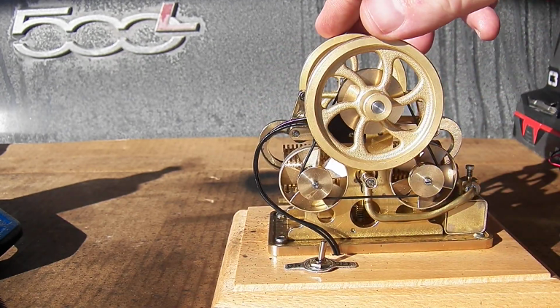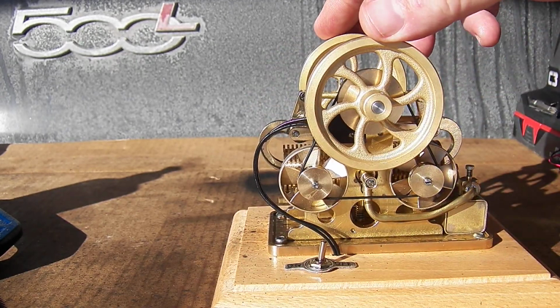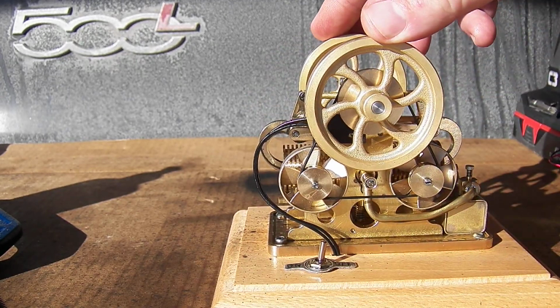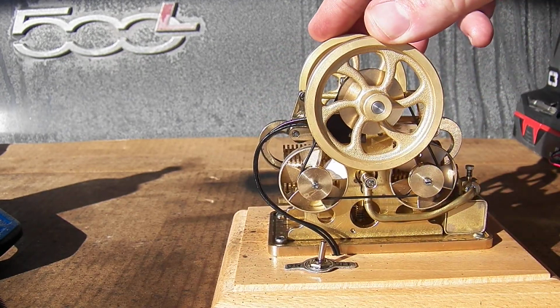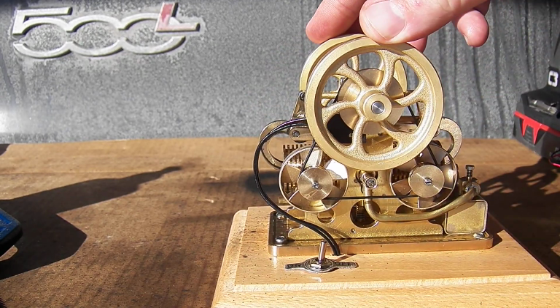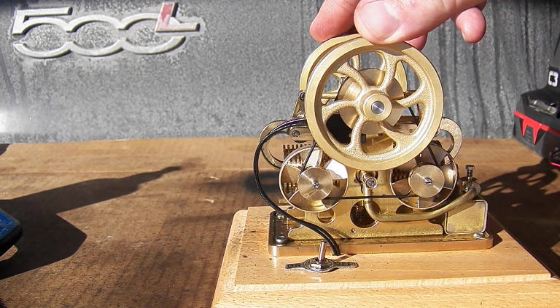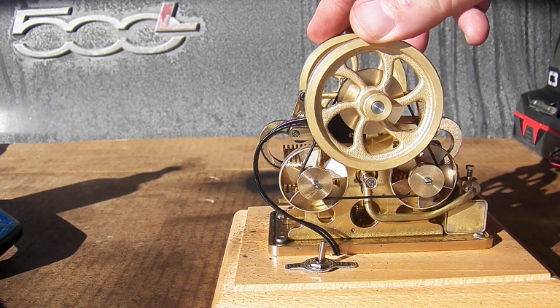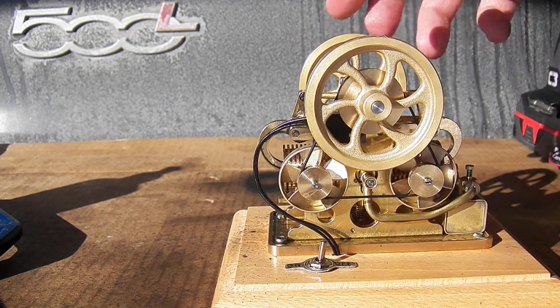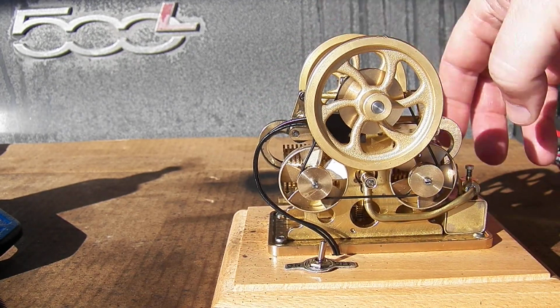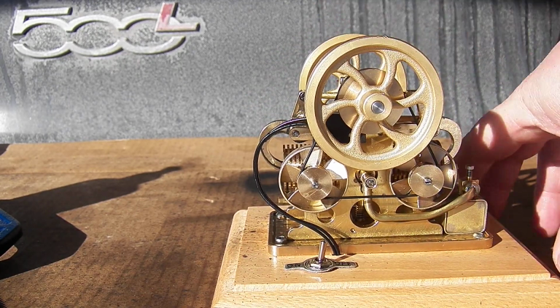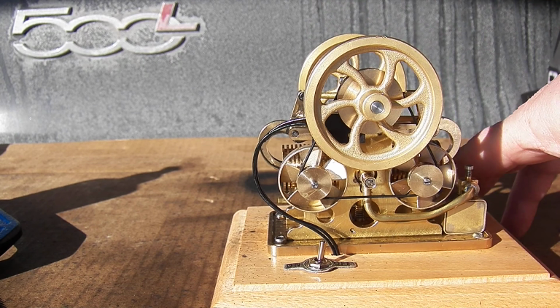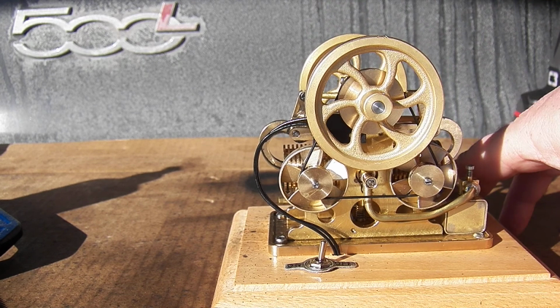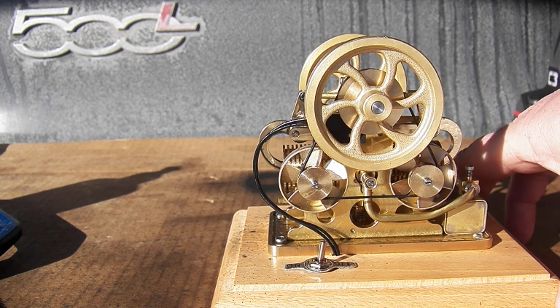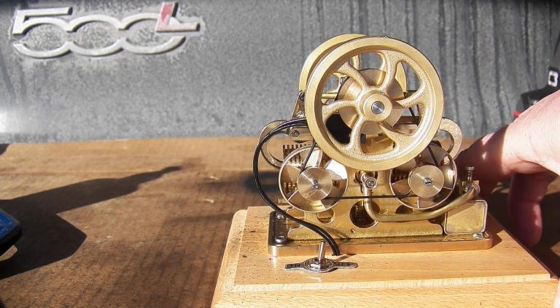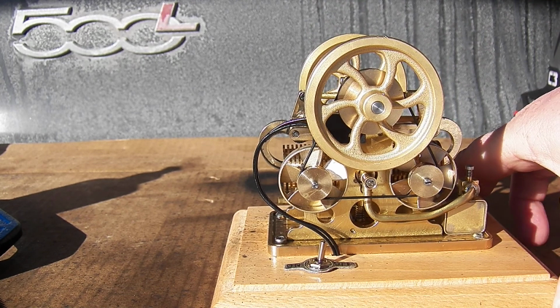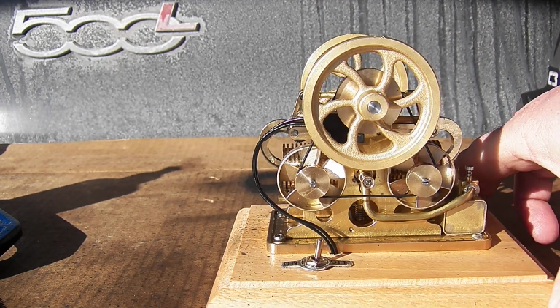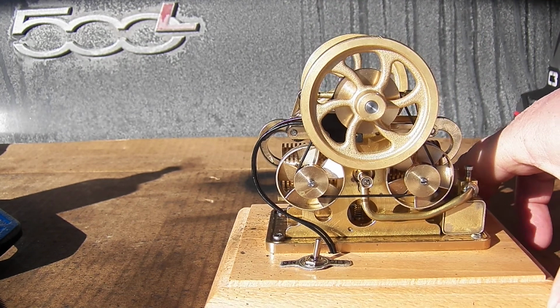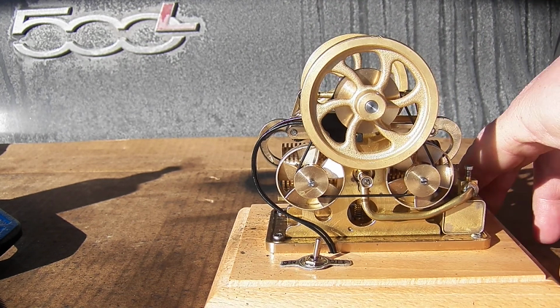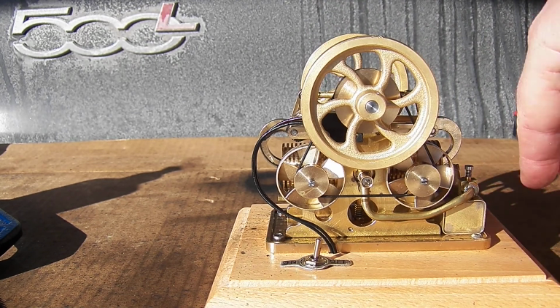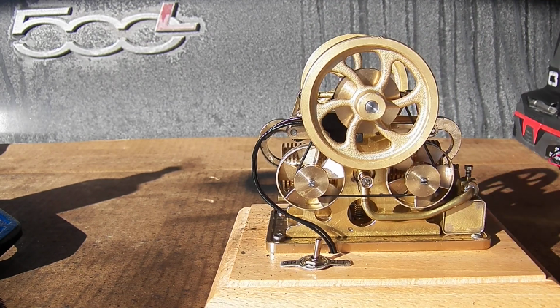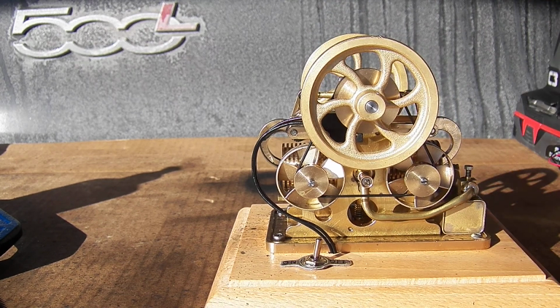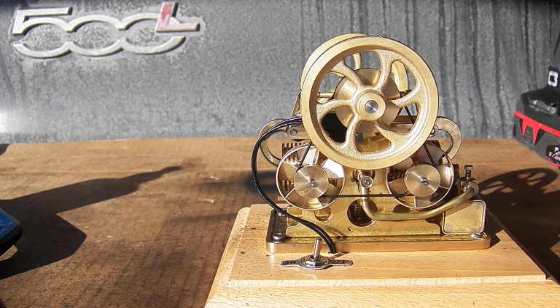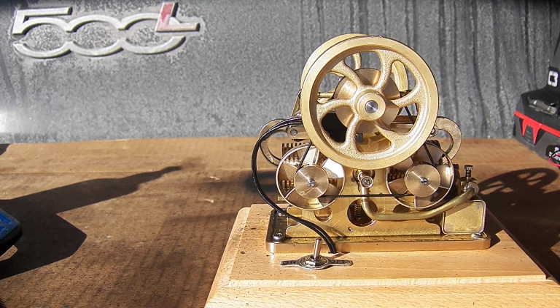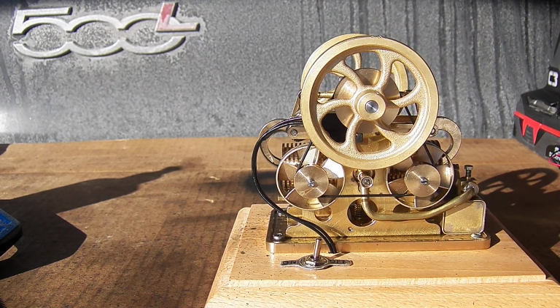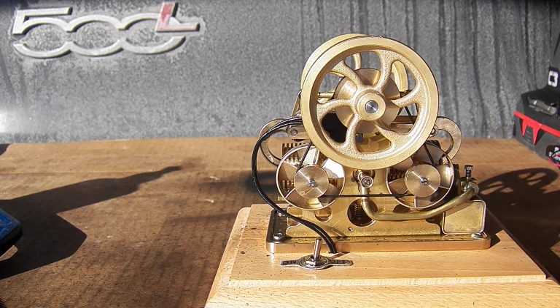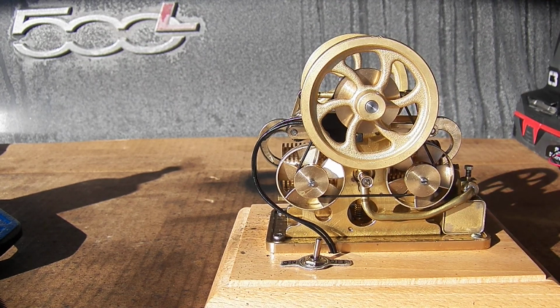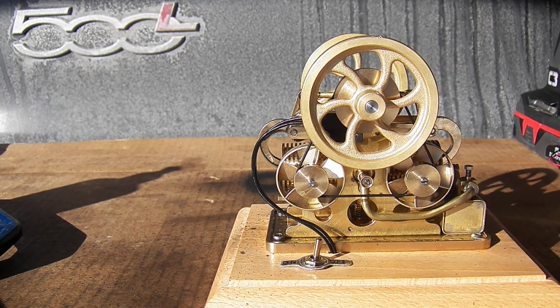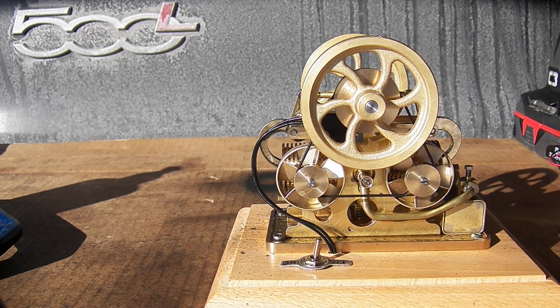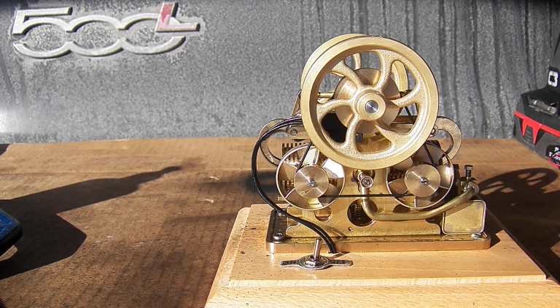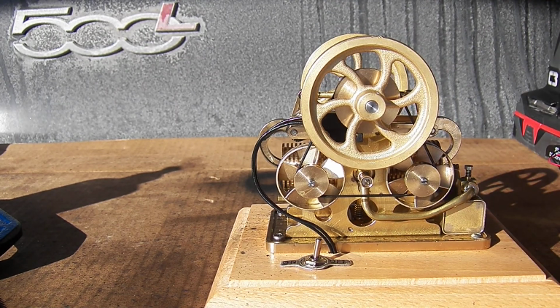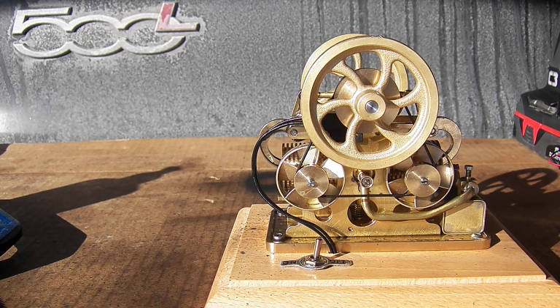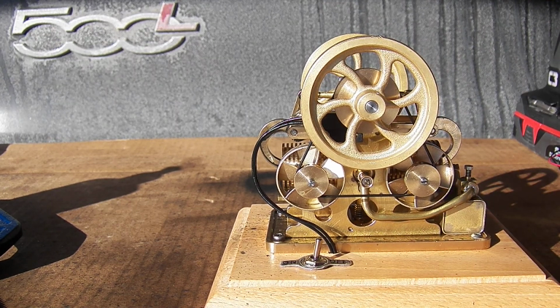The flywheels are still tight. That, of course, explains why it kept running so well.